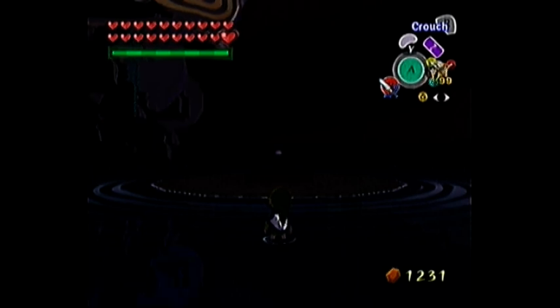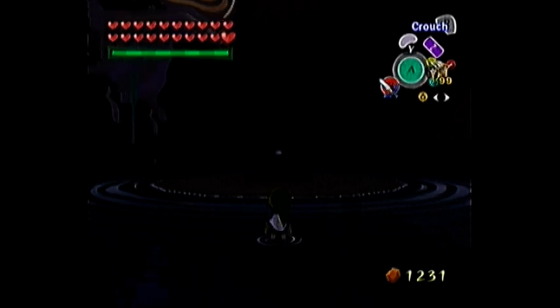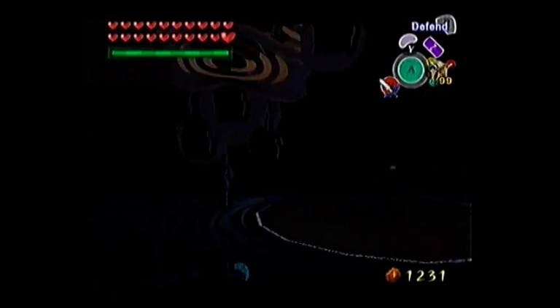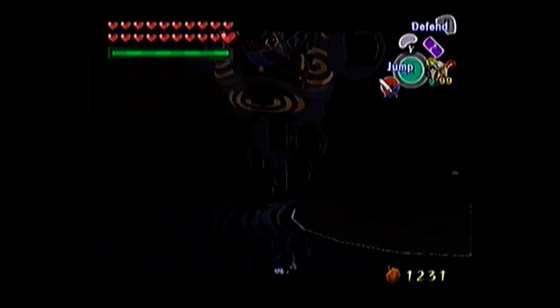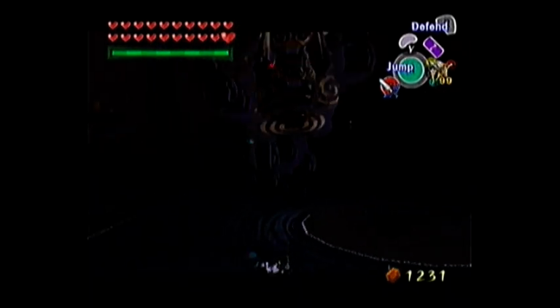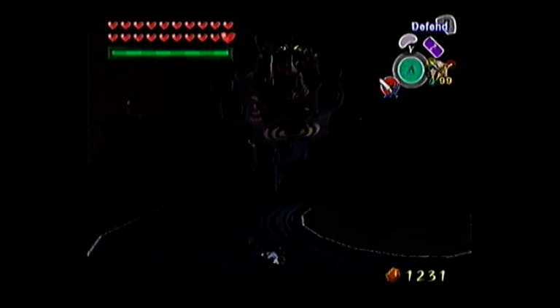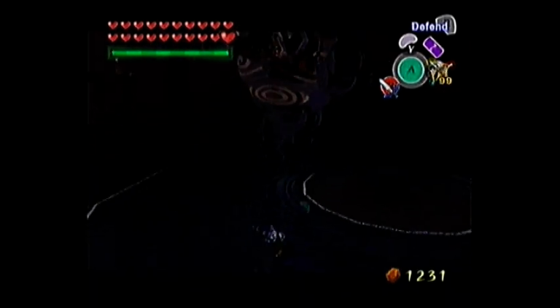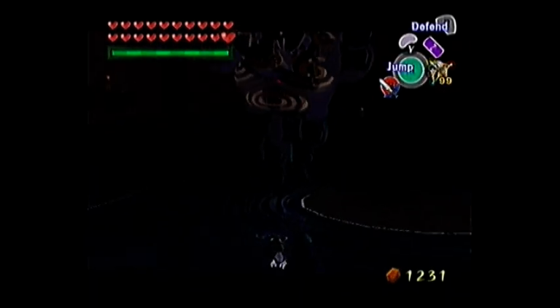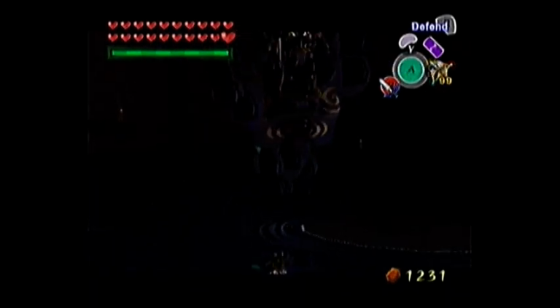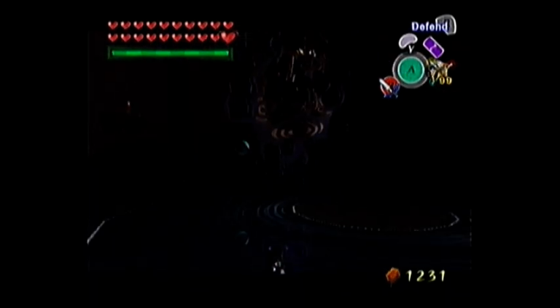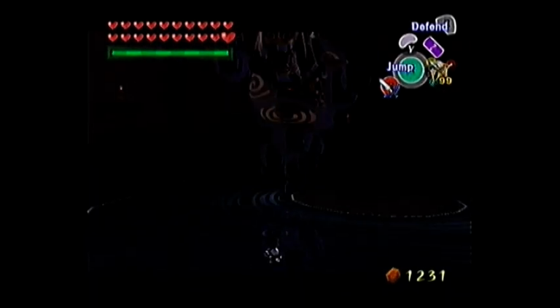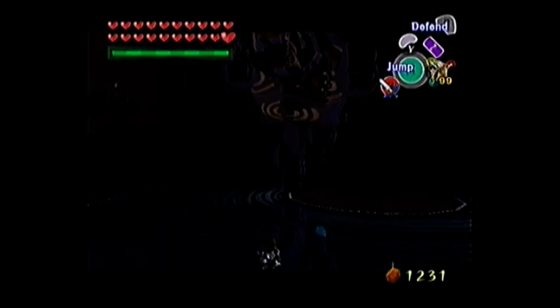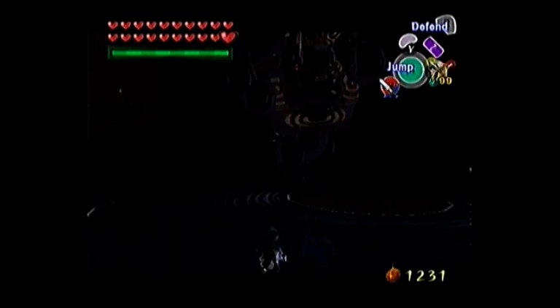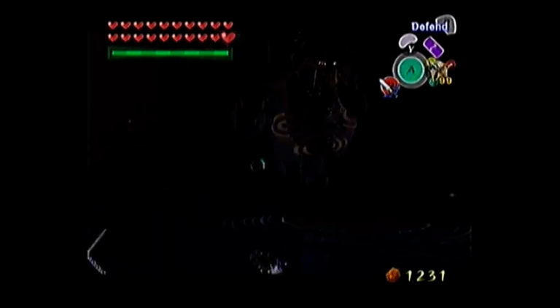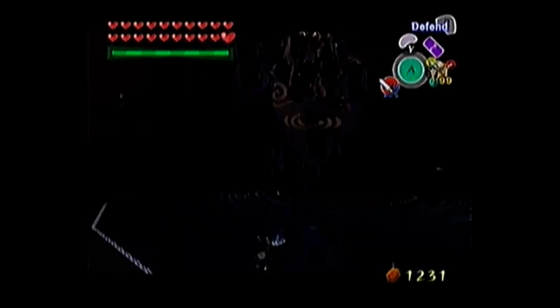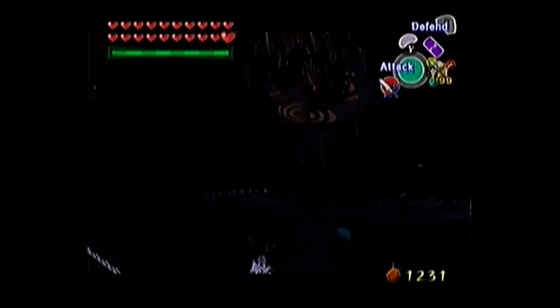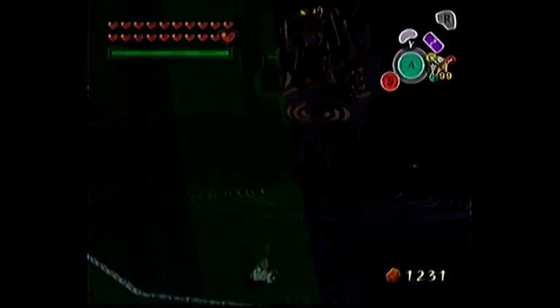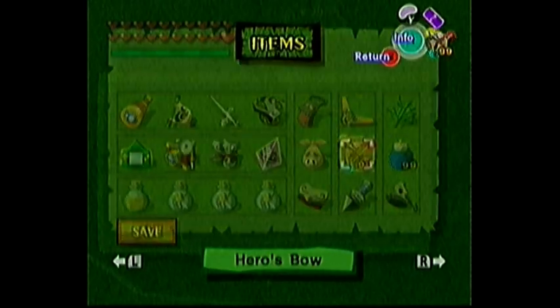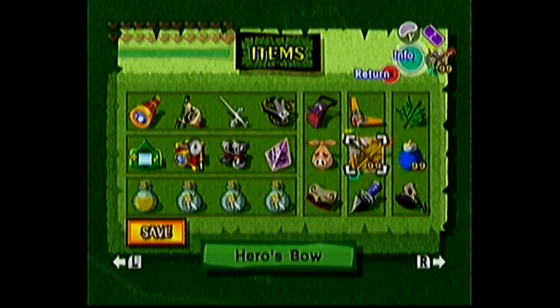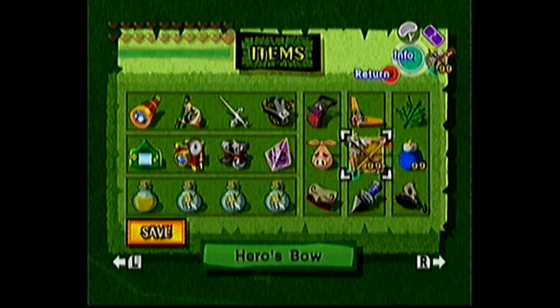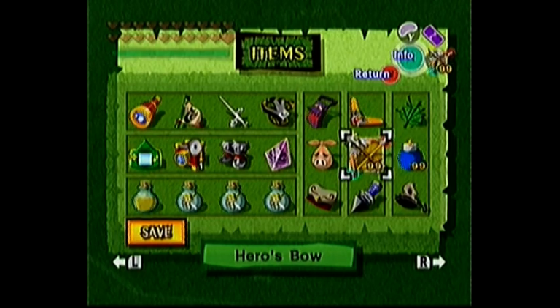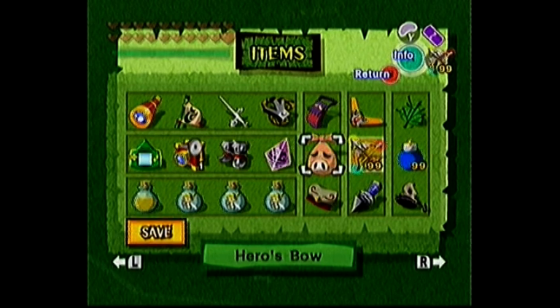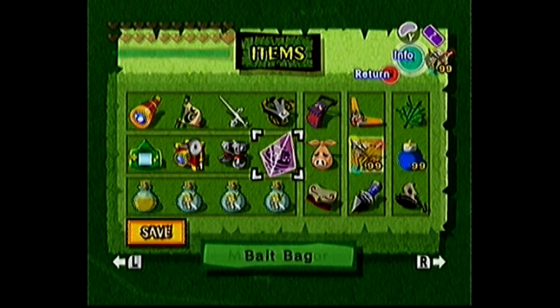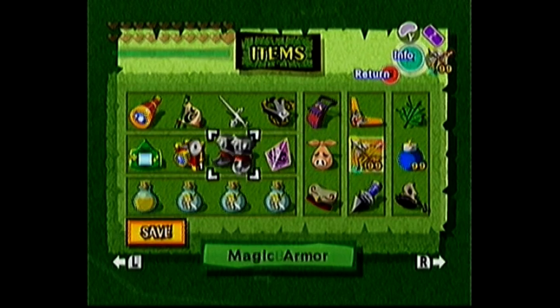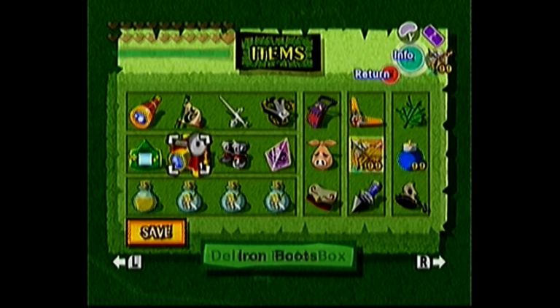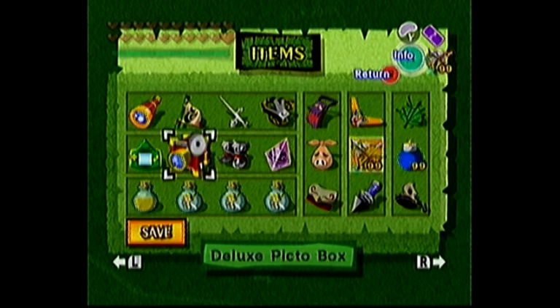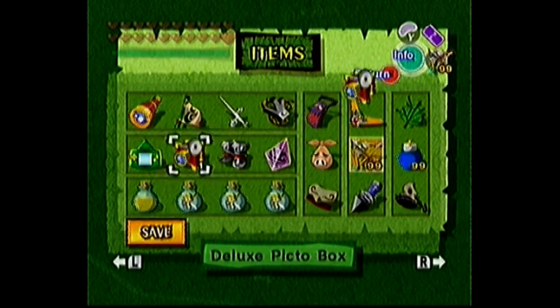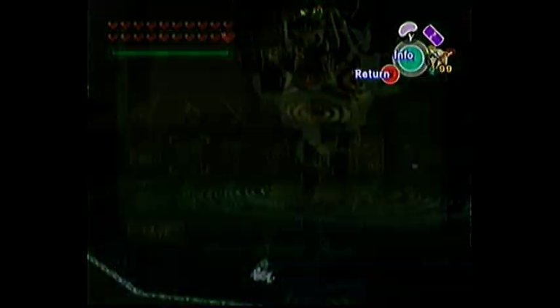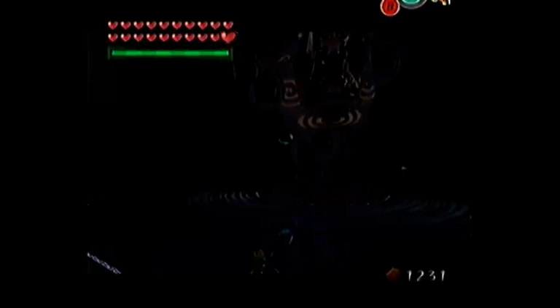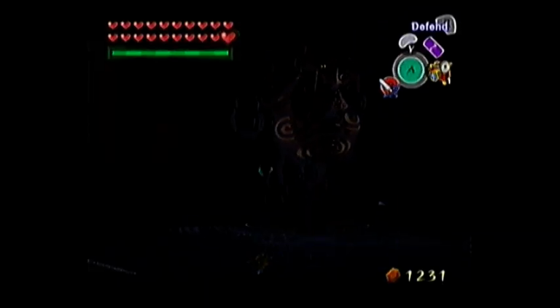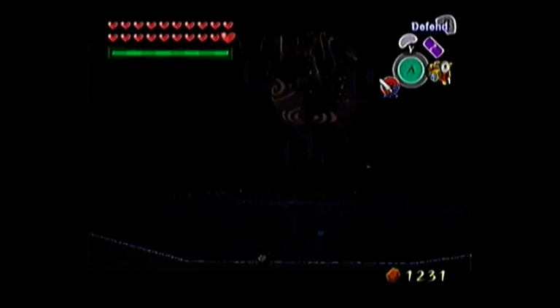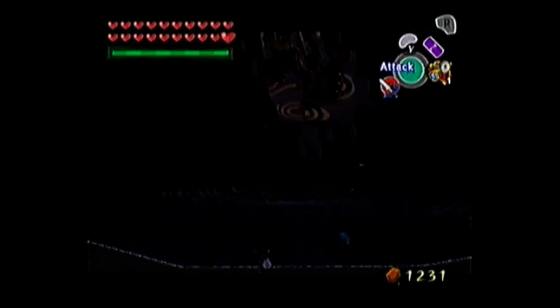Welcome back to Let's Play Wind Waker, where we take down Puppet Ganon. This guy has got three forms, but you only need to take a picture of one.